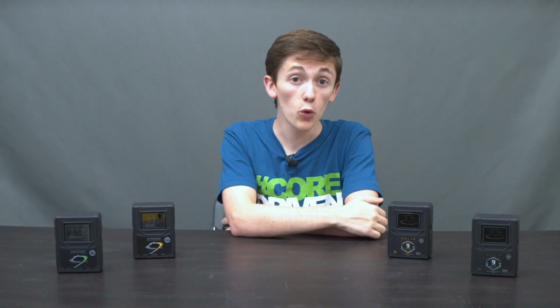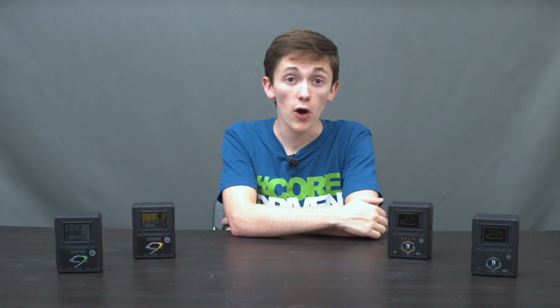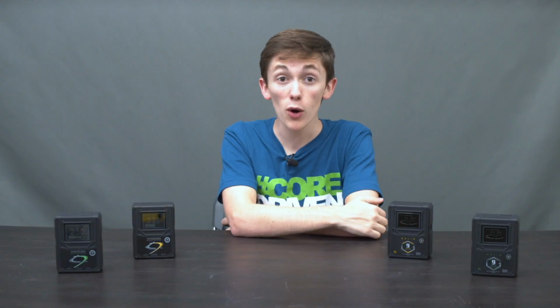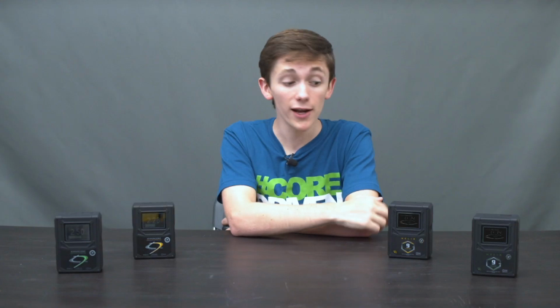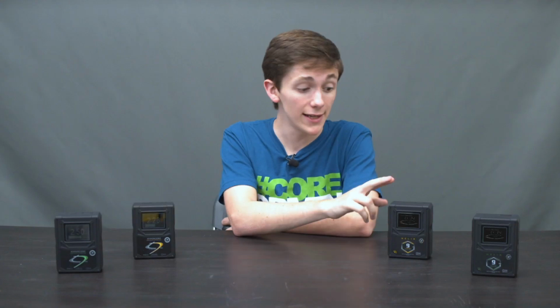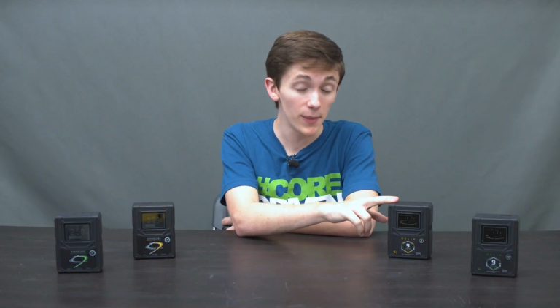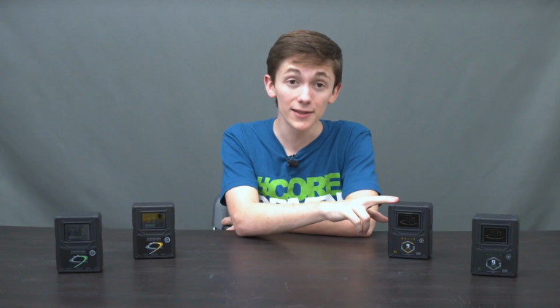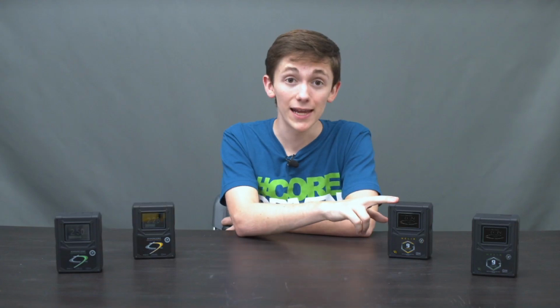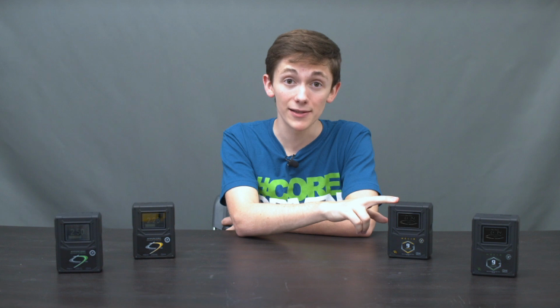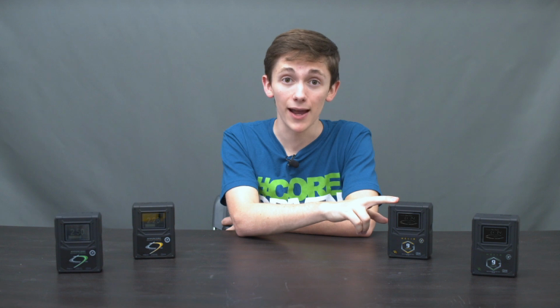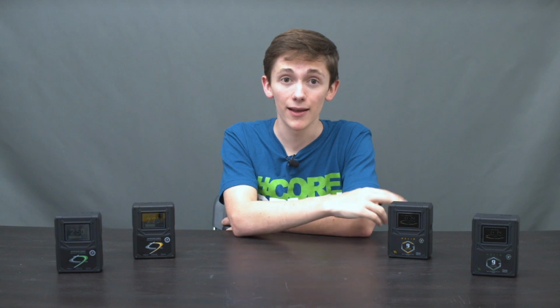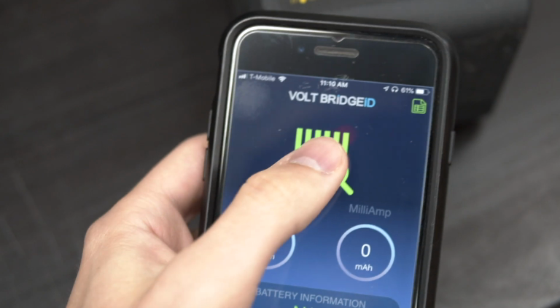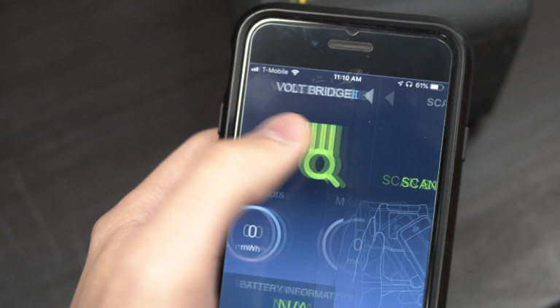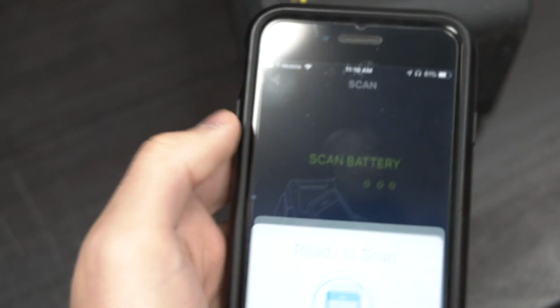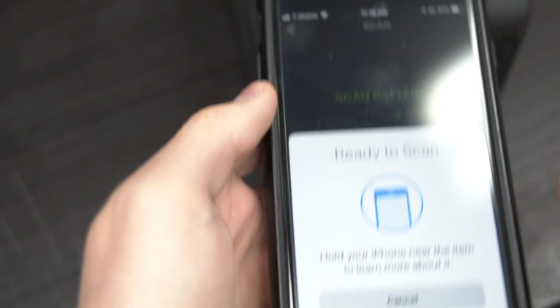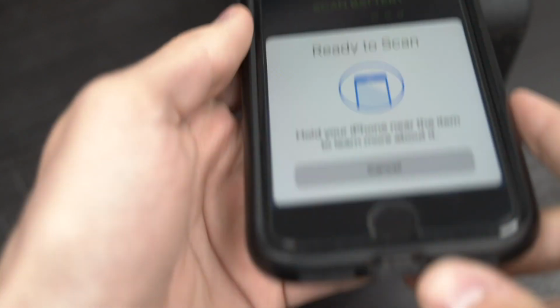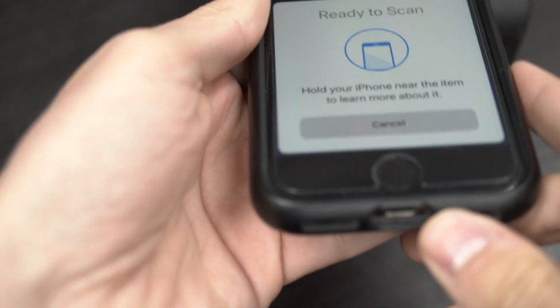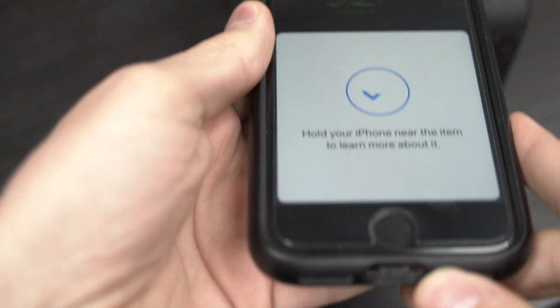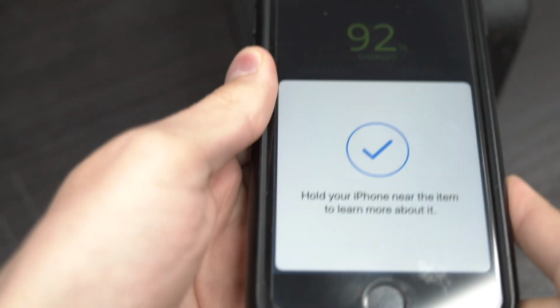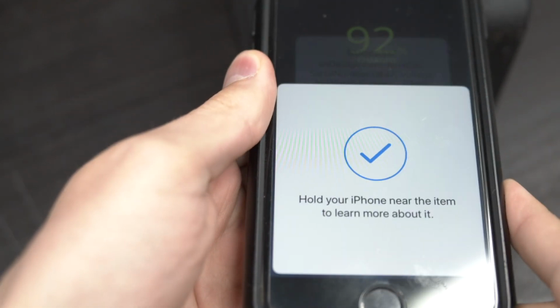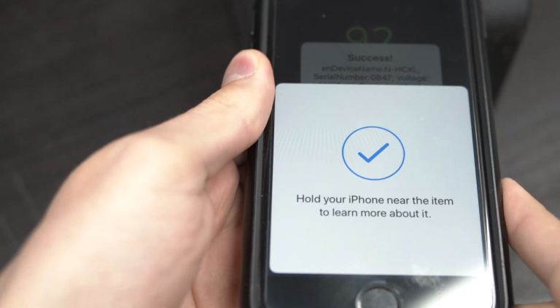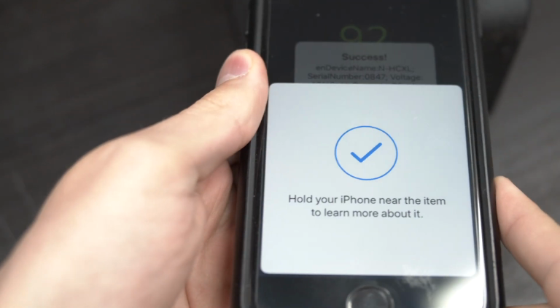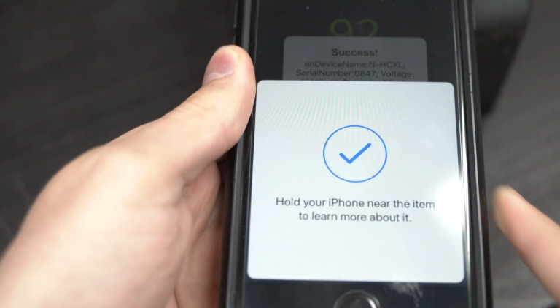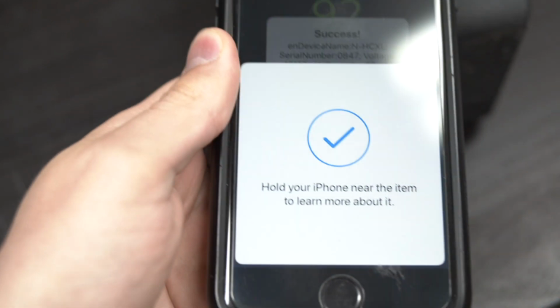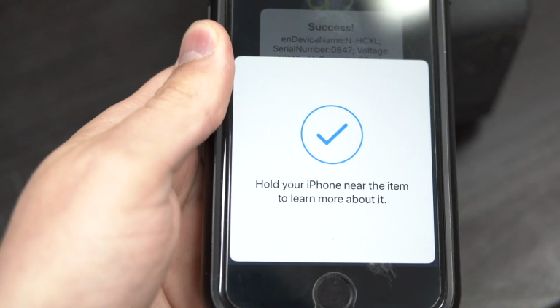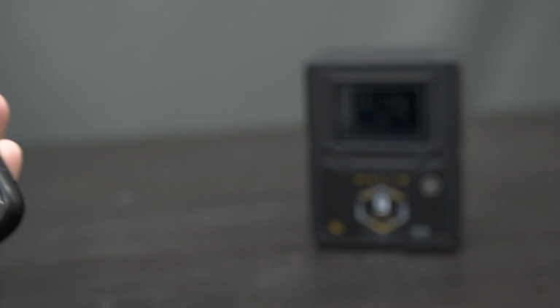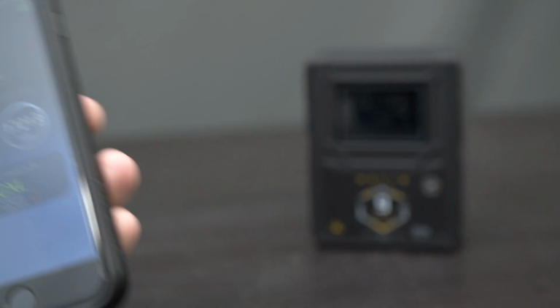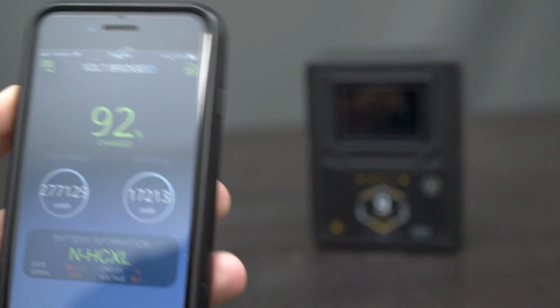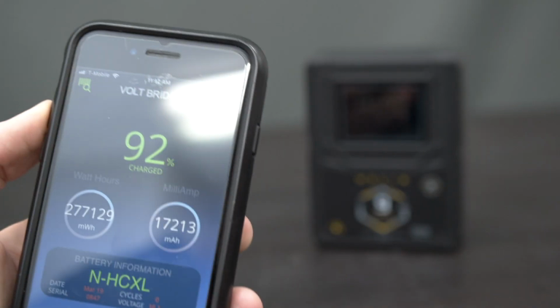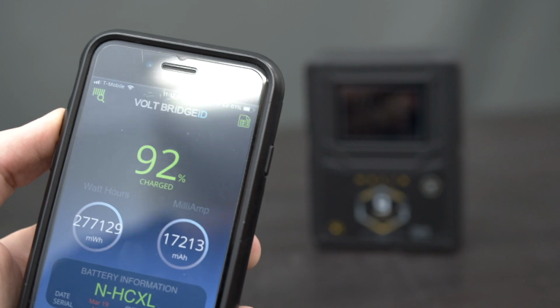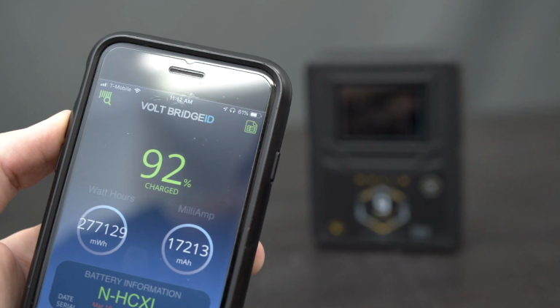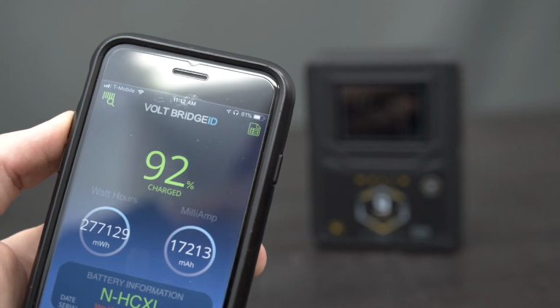Fourth, RFID is built into the Helix 9. This allows you to quickly review your battery's vitals by simply placing your phone over the battery with our app.